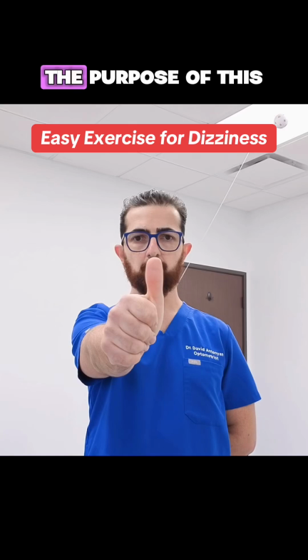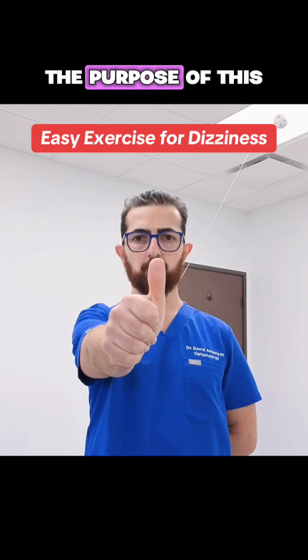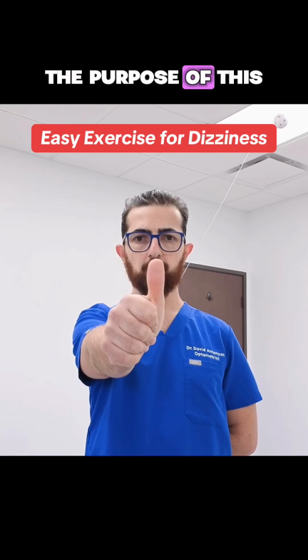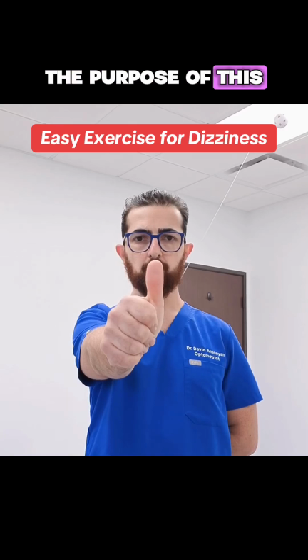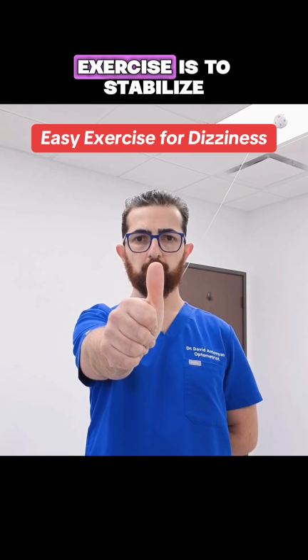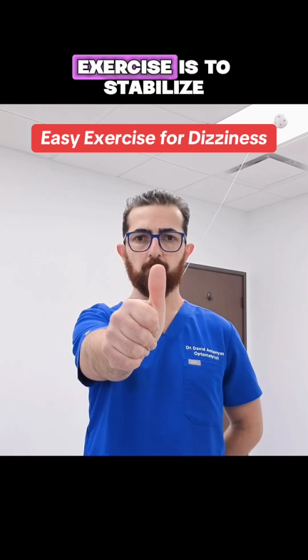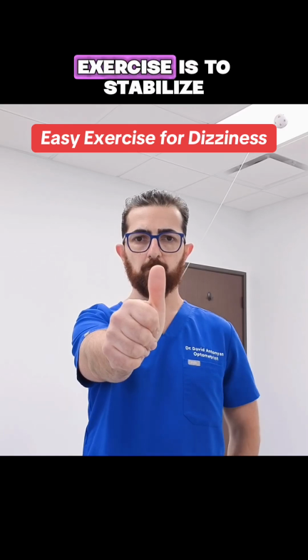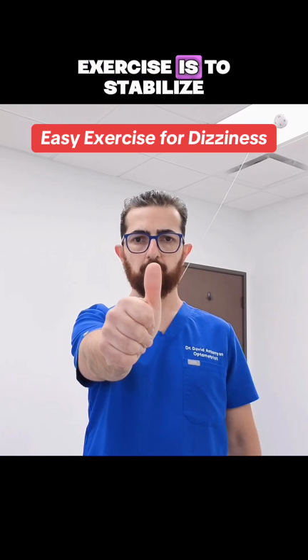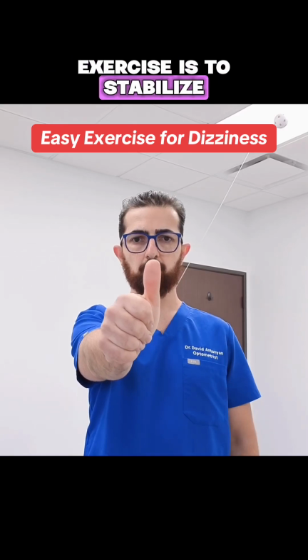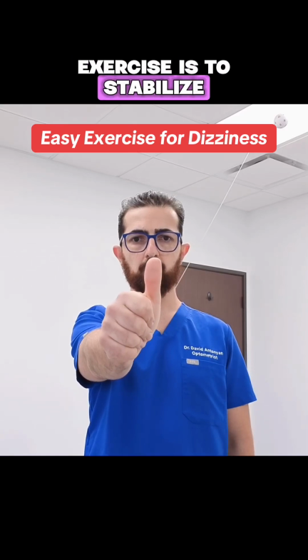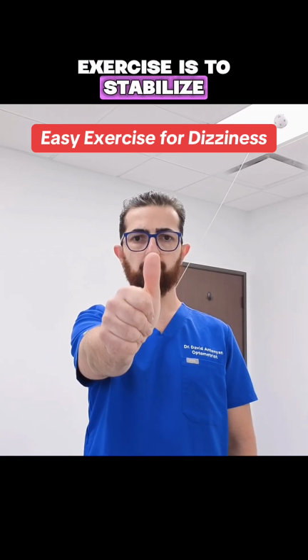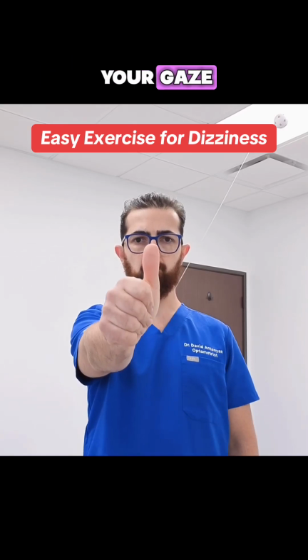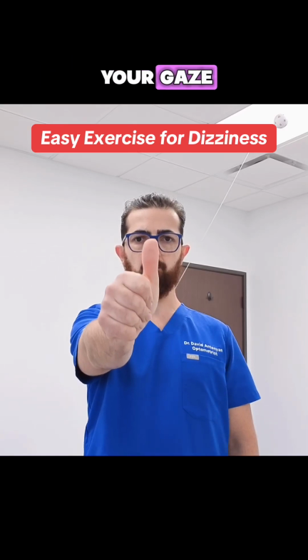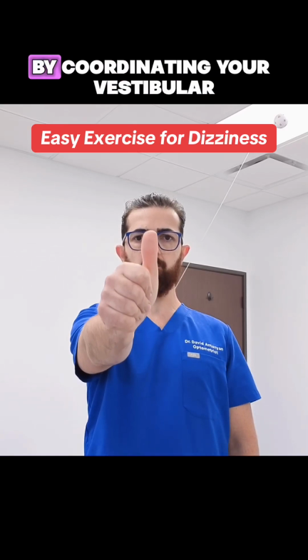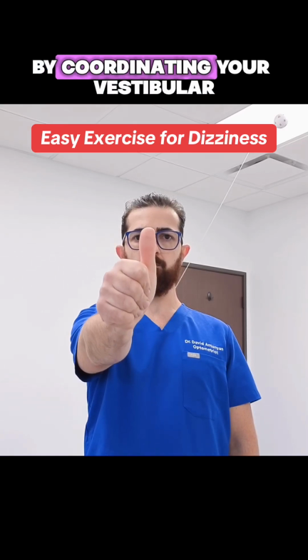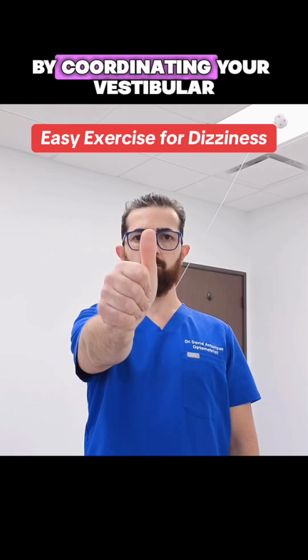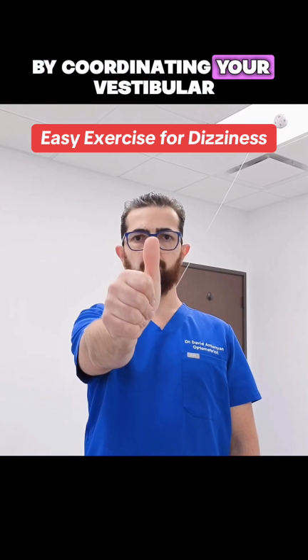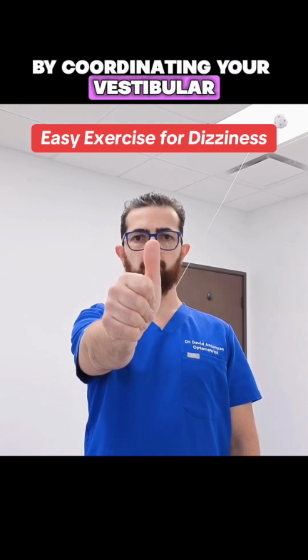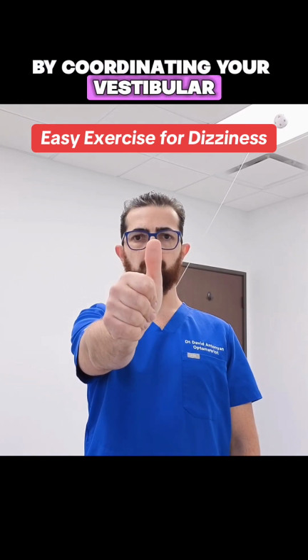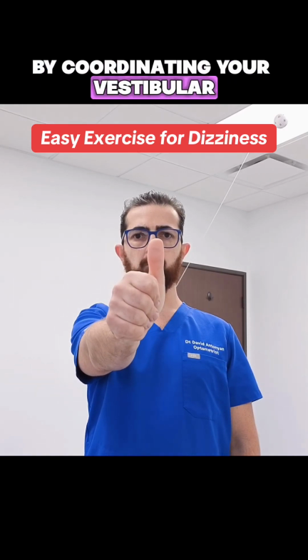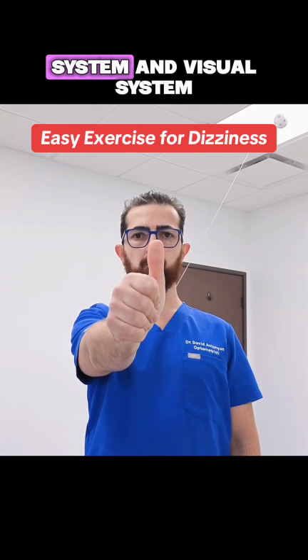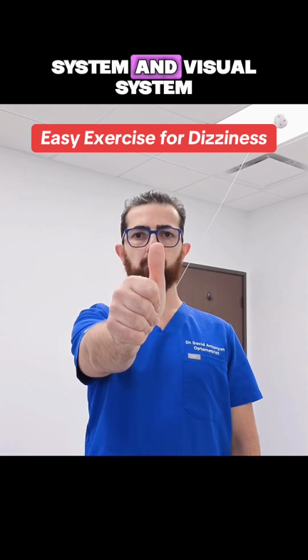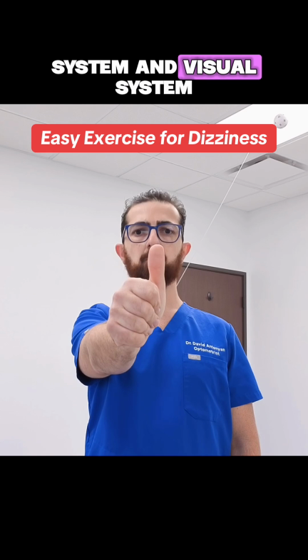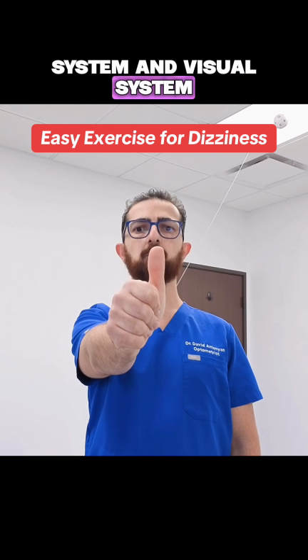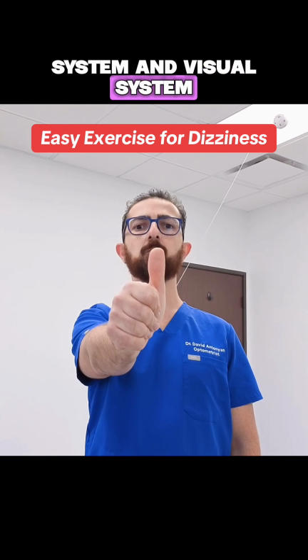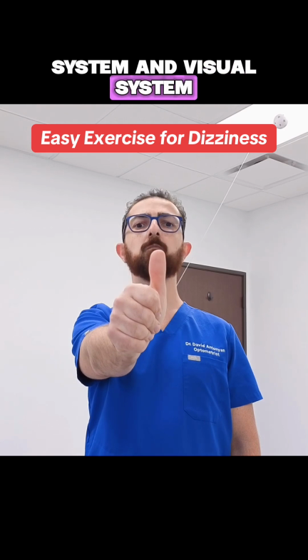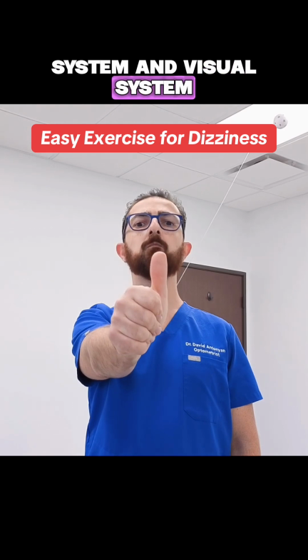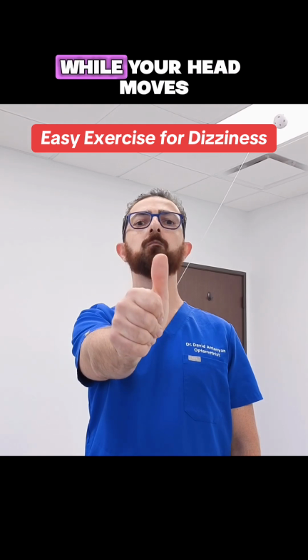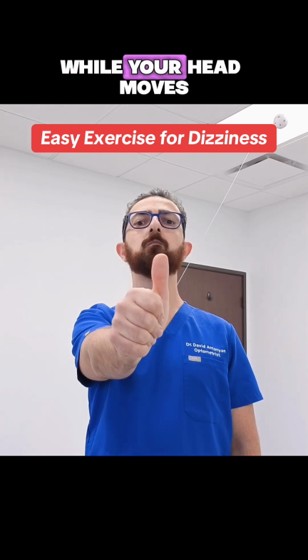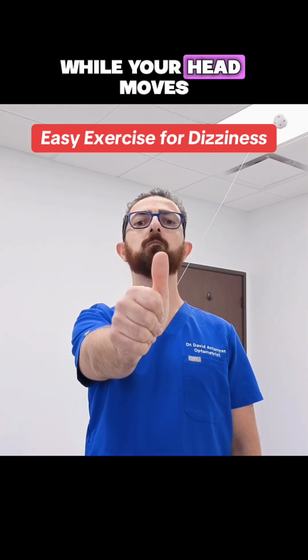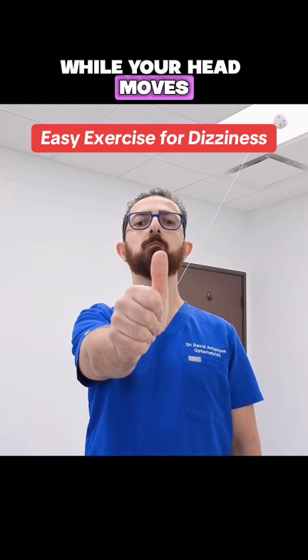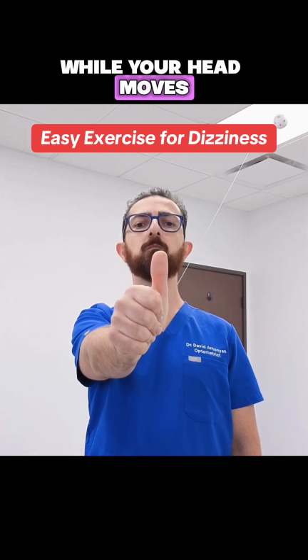The purpose of this exercise is to stabilize your gaze by coordinating your vestibular system and visual system while your head moves.